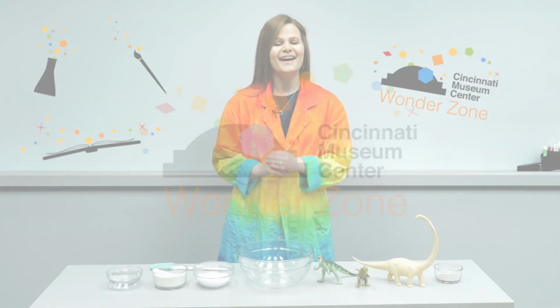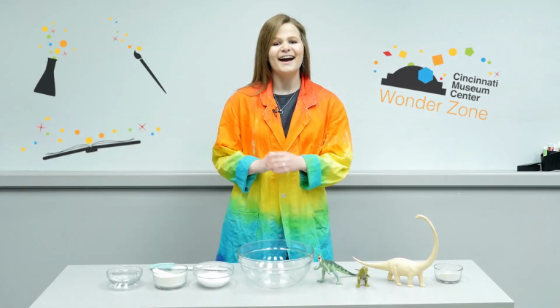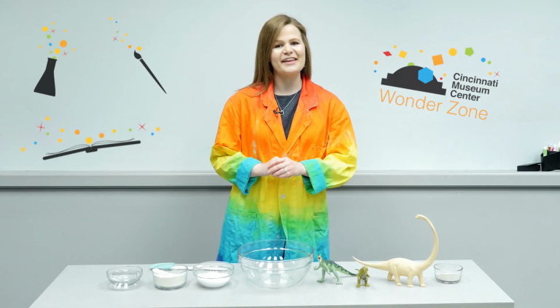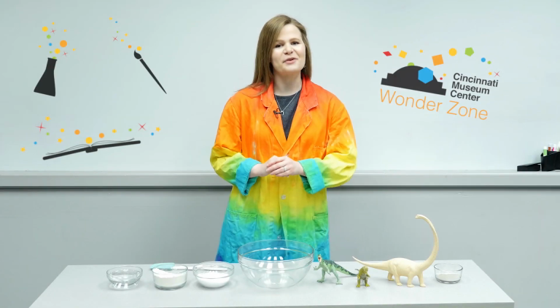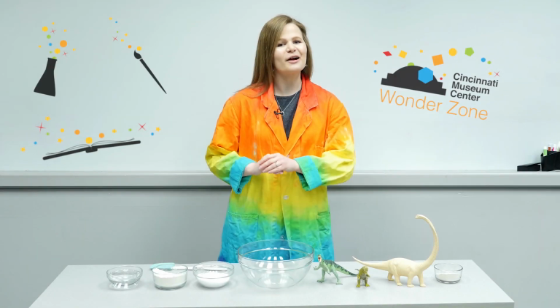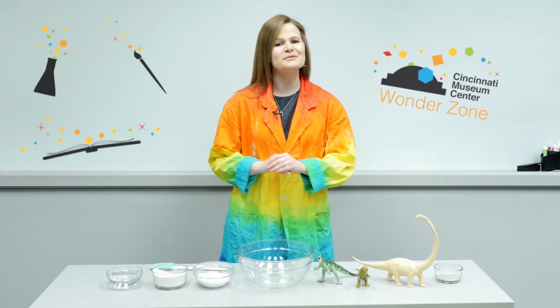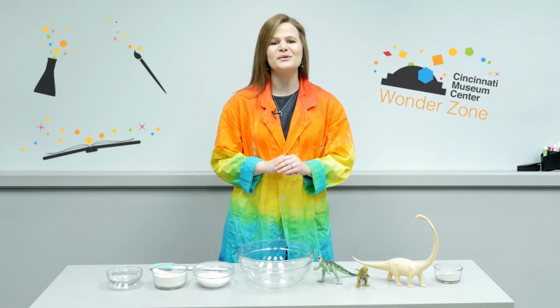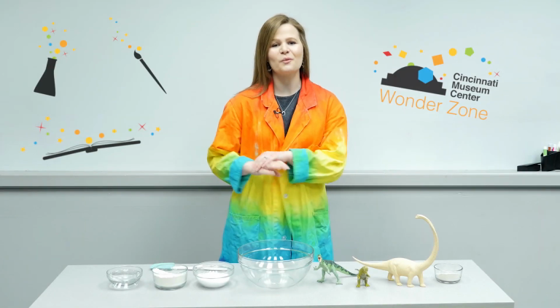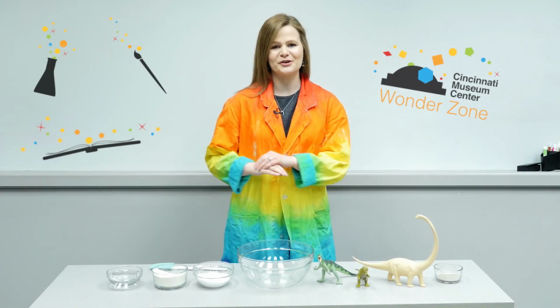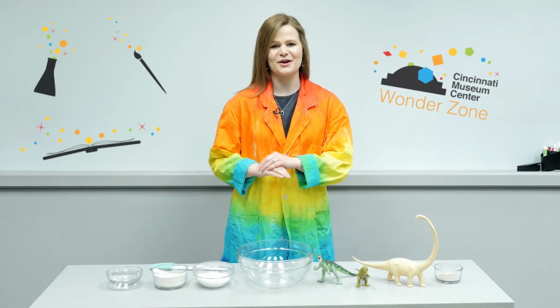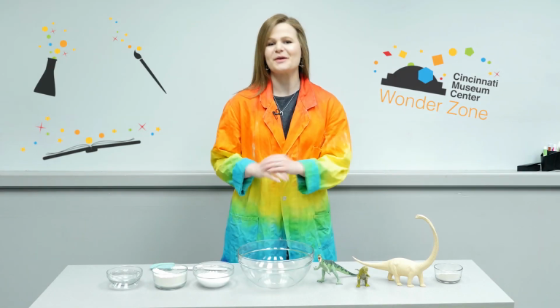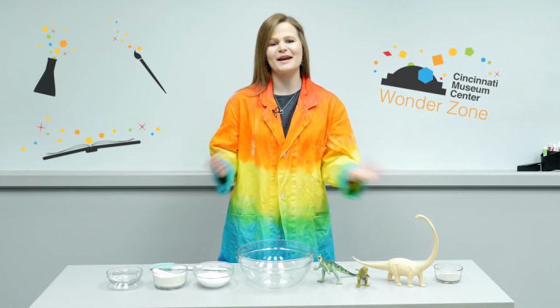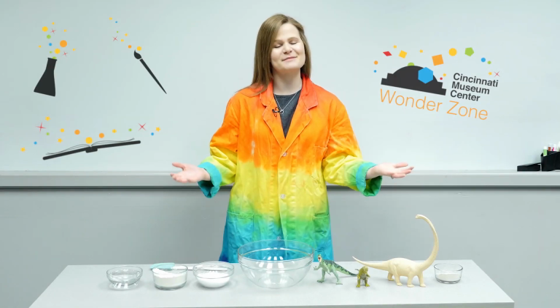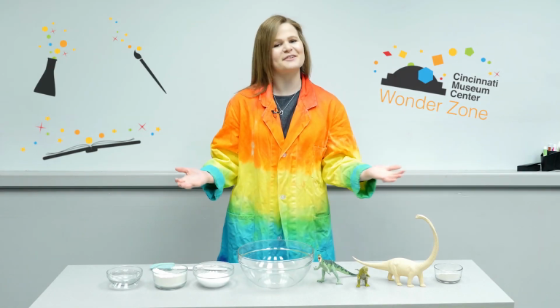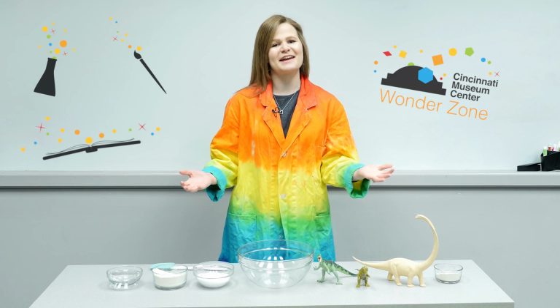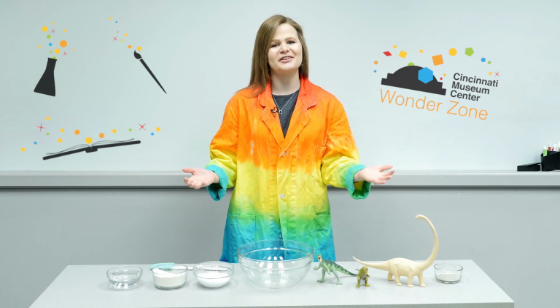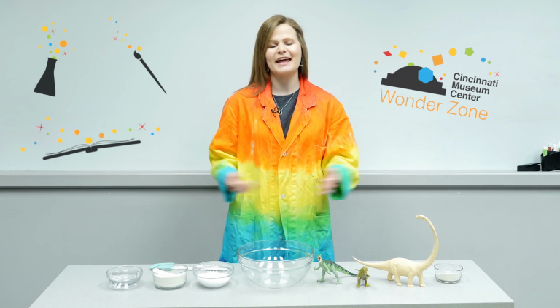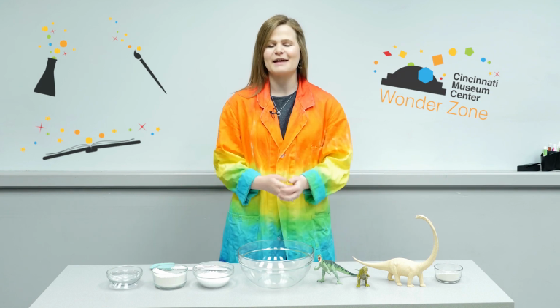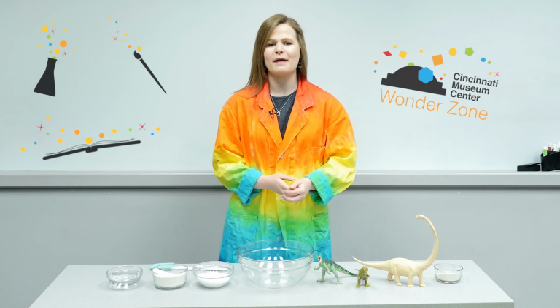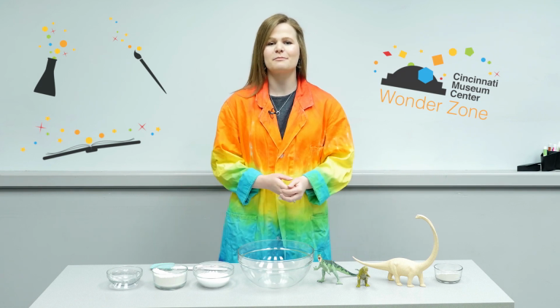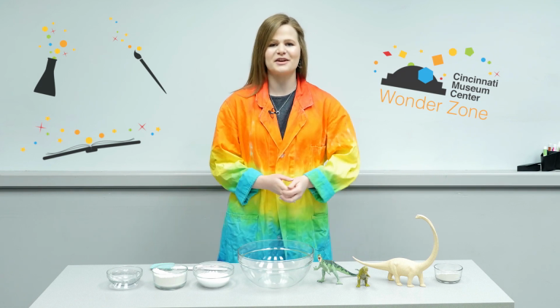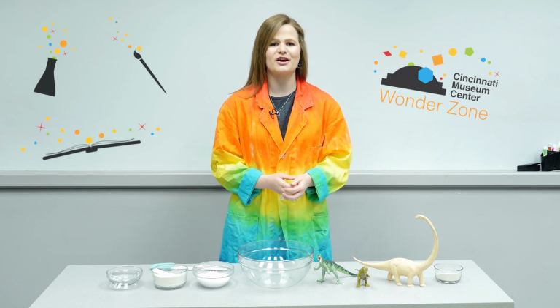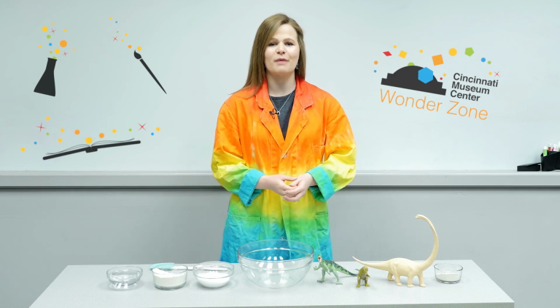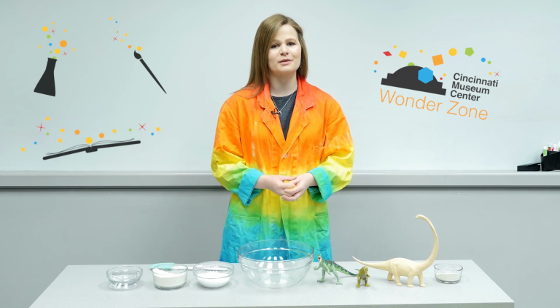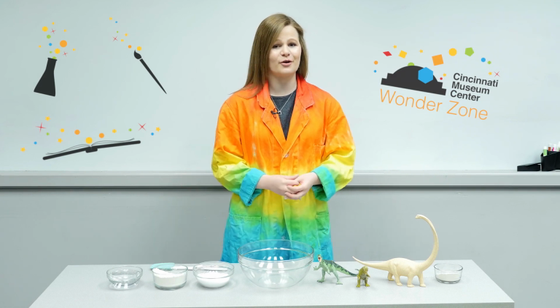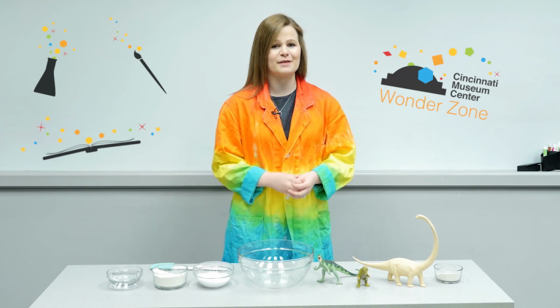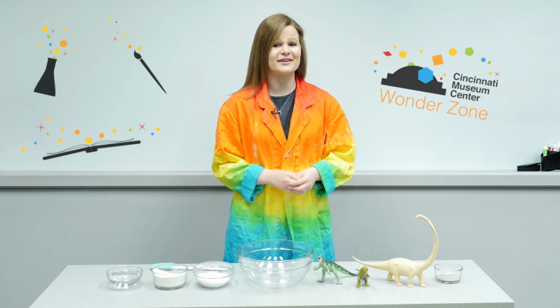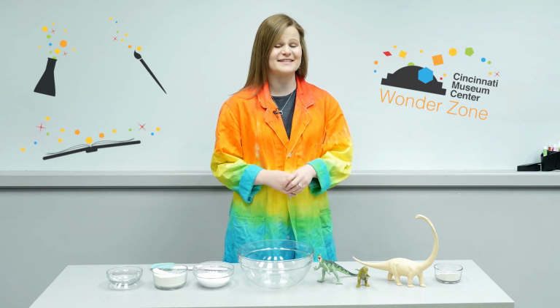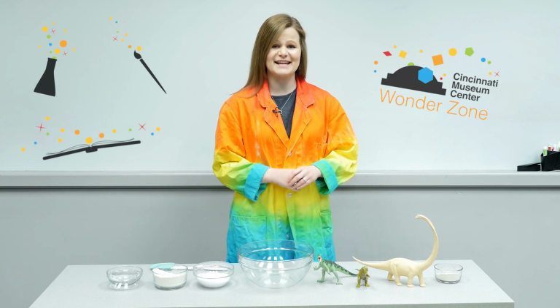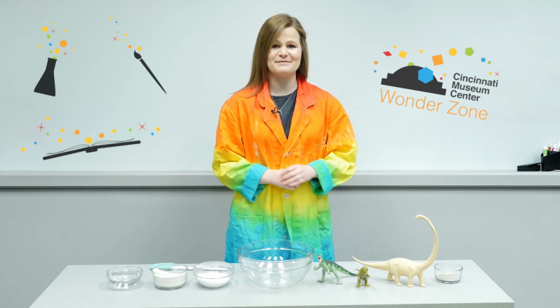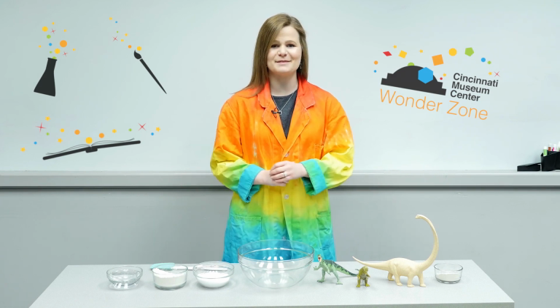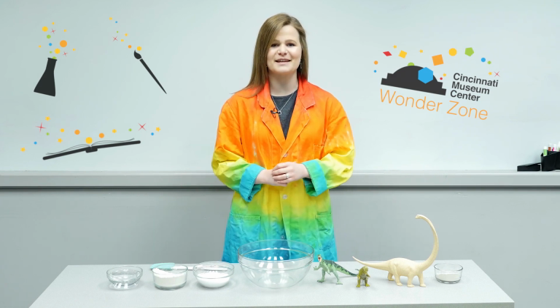Hi there! Welcome to the Wonder Zone. My name is Kelsey Enderly and I am a manager of public programs here at the Cincinnati Museum Center.